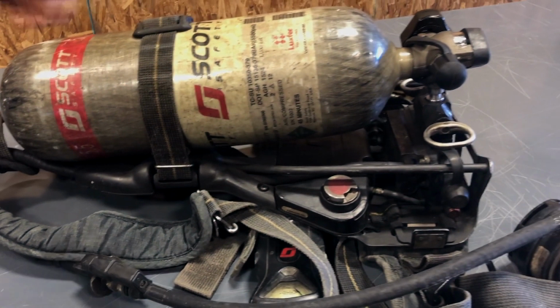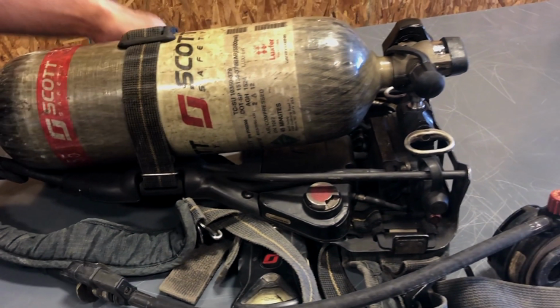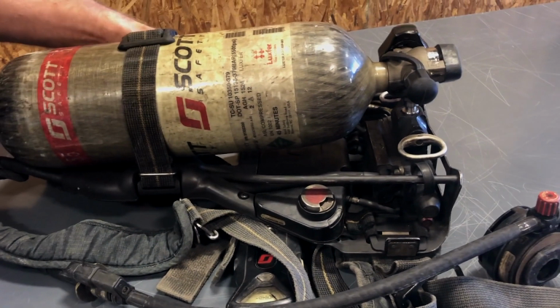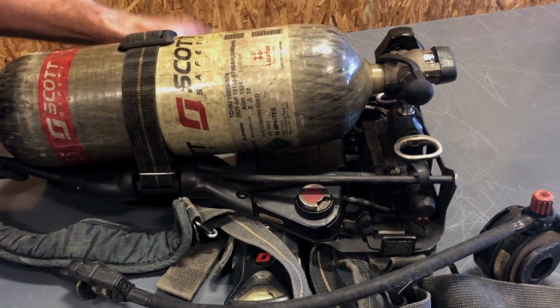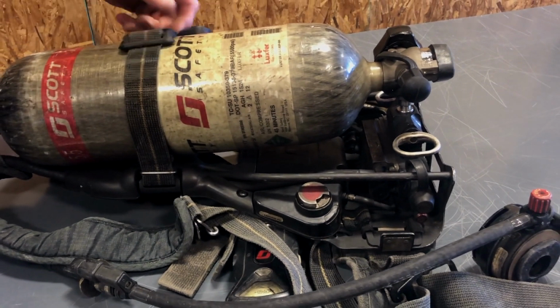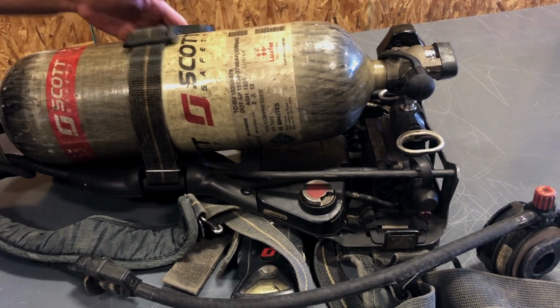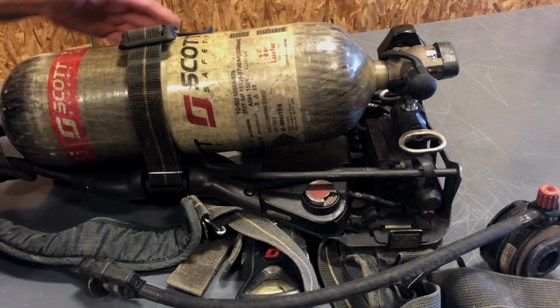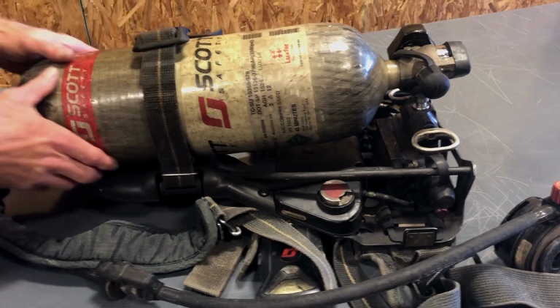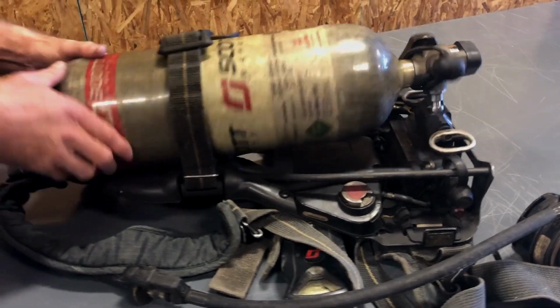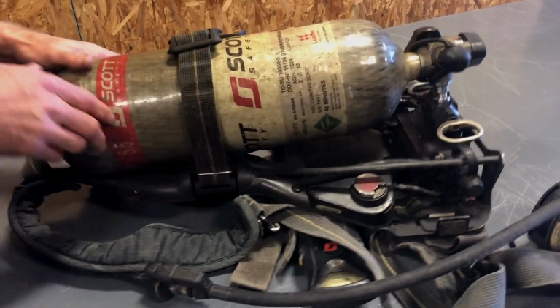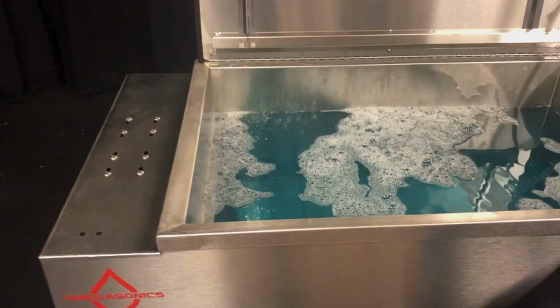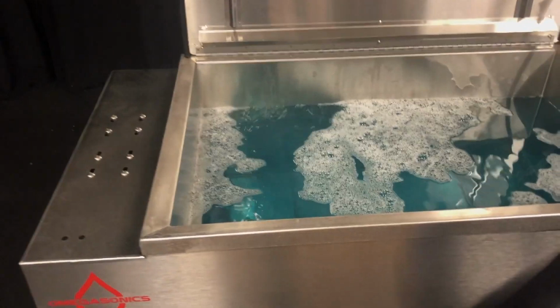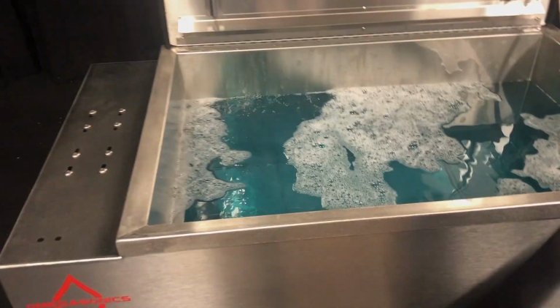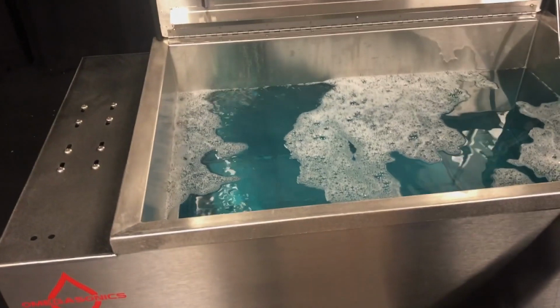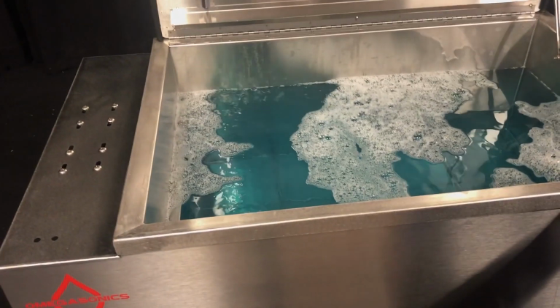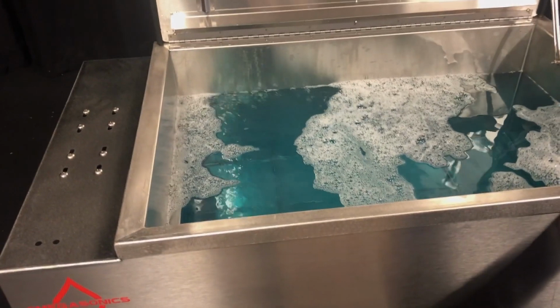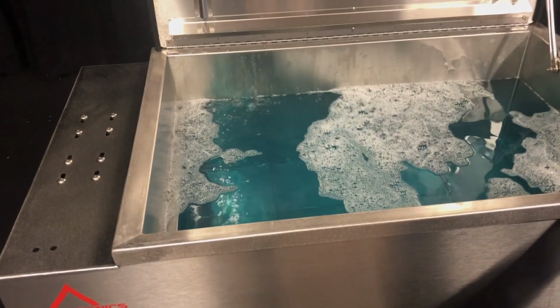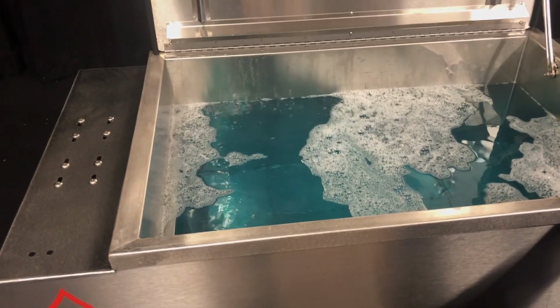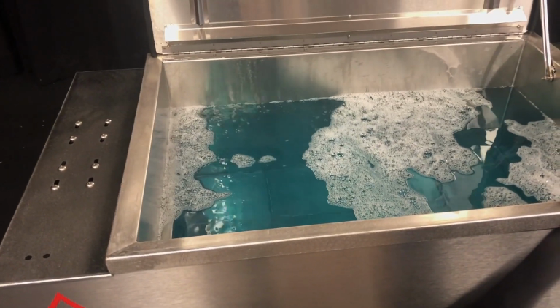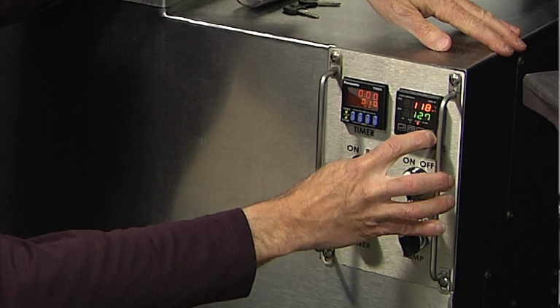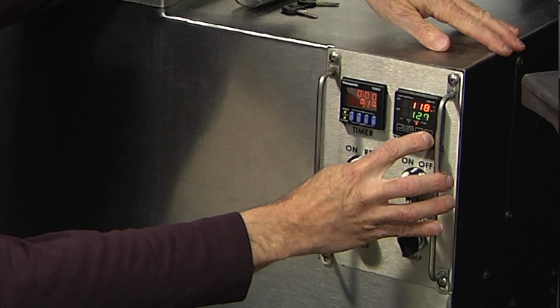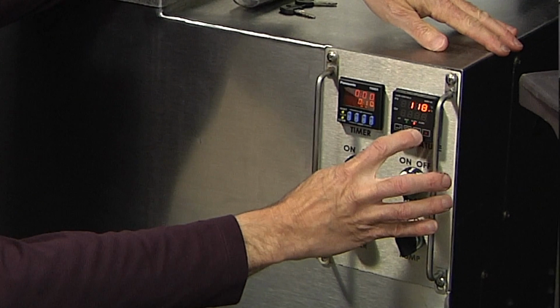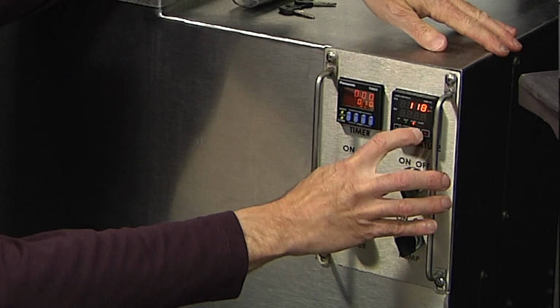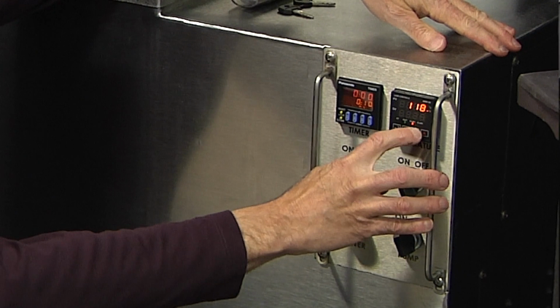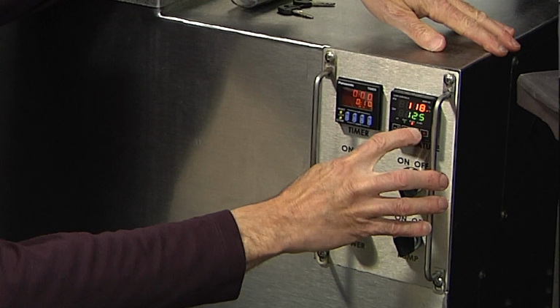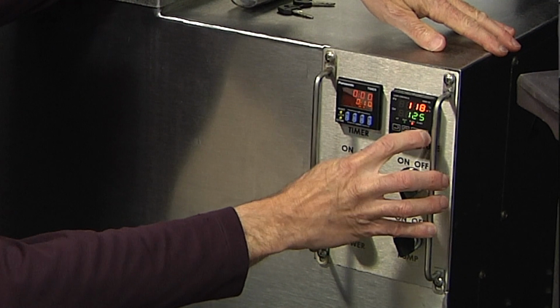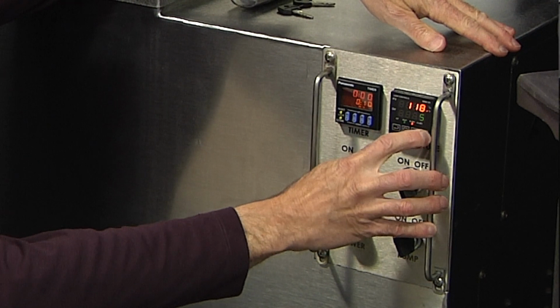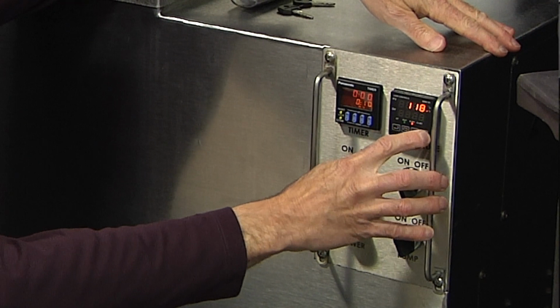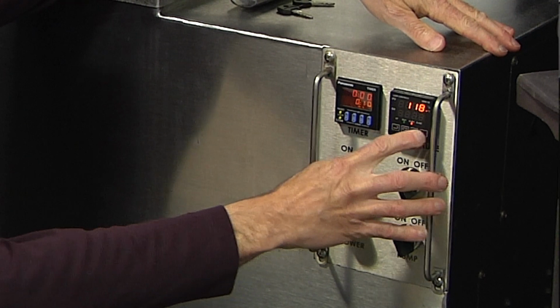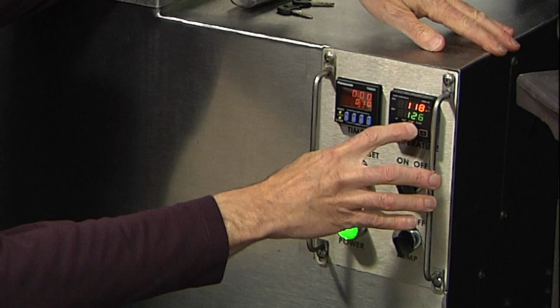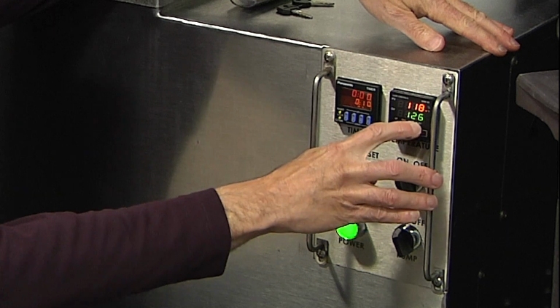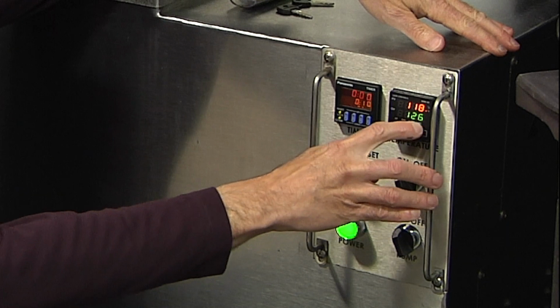Cleaning packs and cylinders is an easy process. The bath temperature should be set in the range of 120 to 130 degrees Fahrenheit.